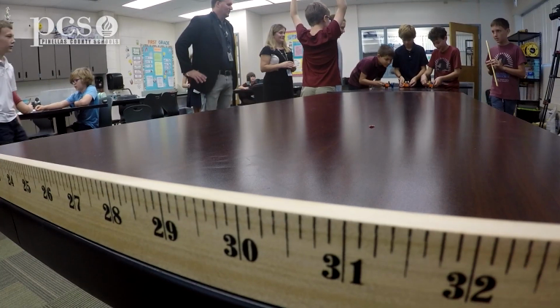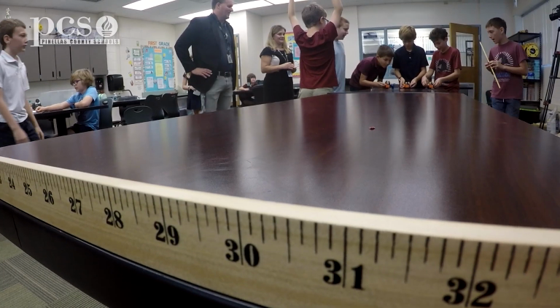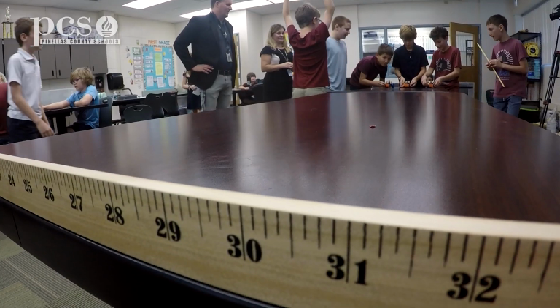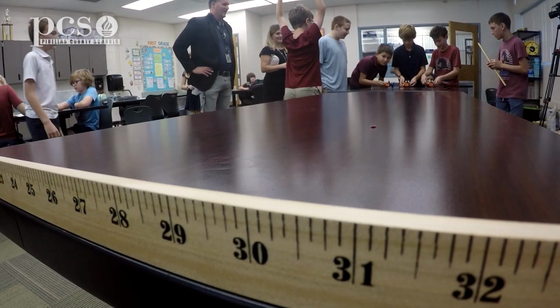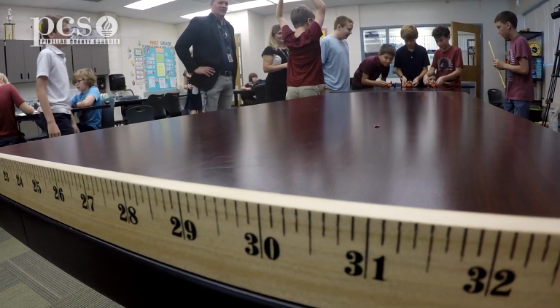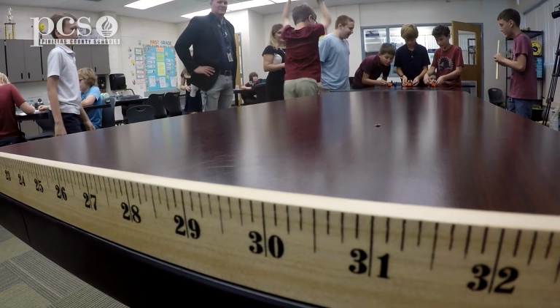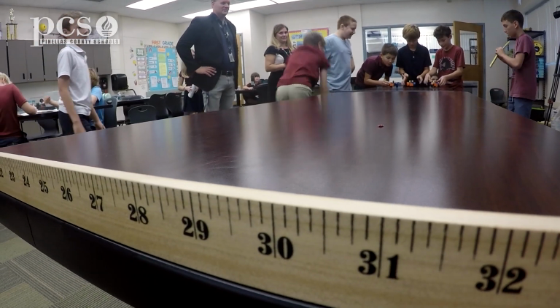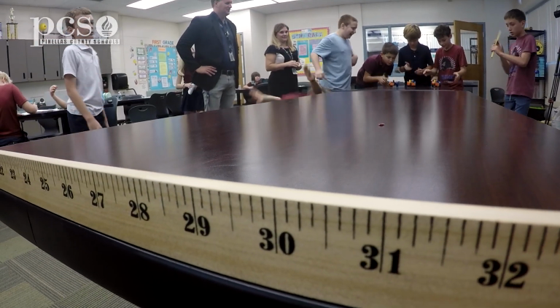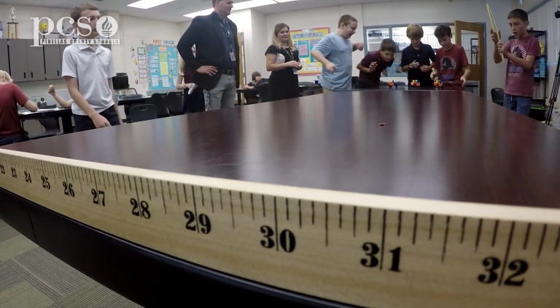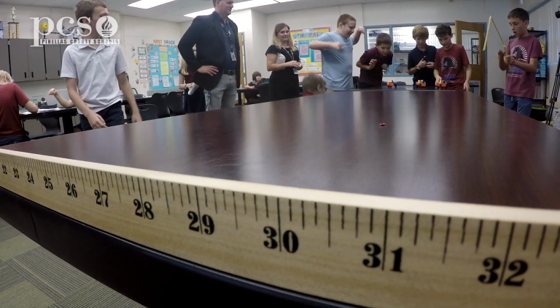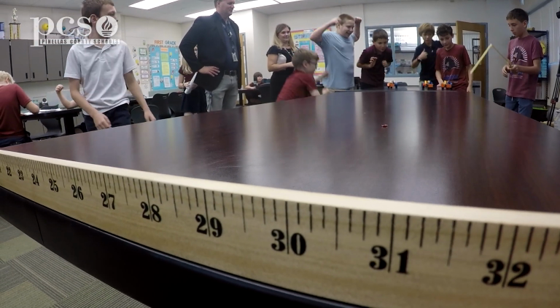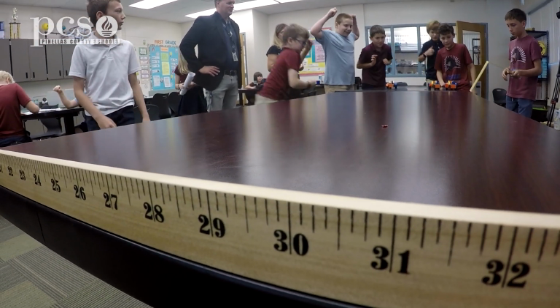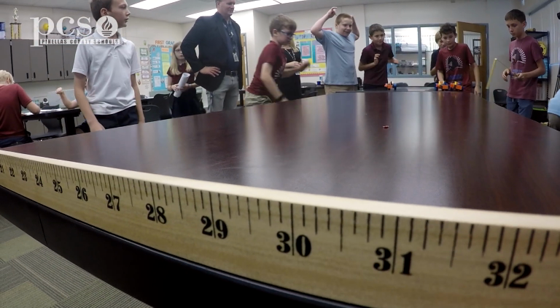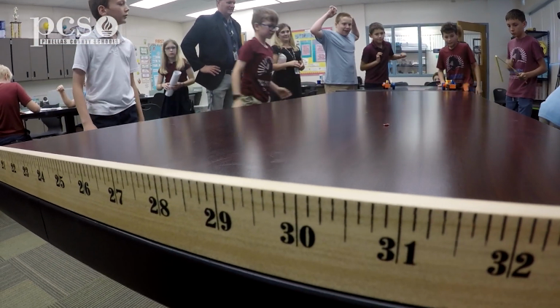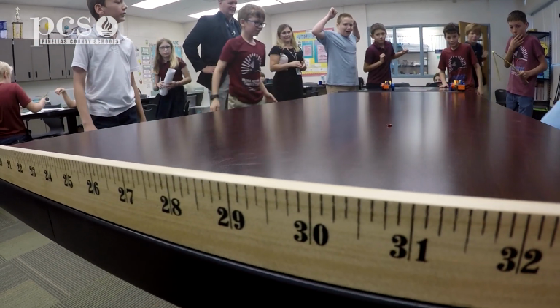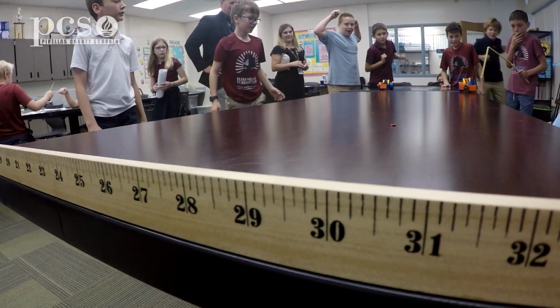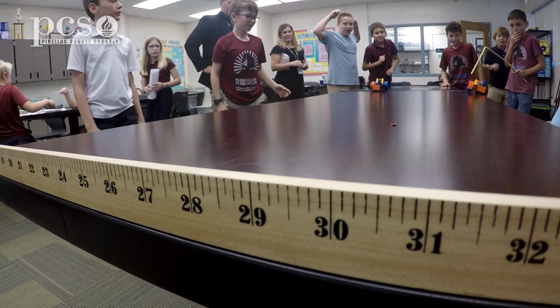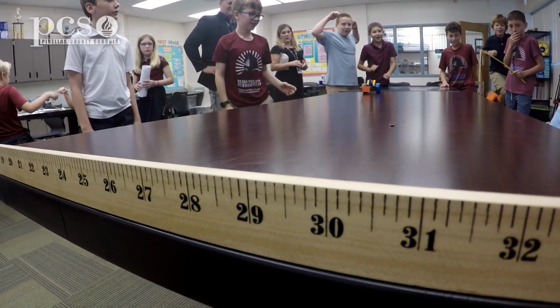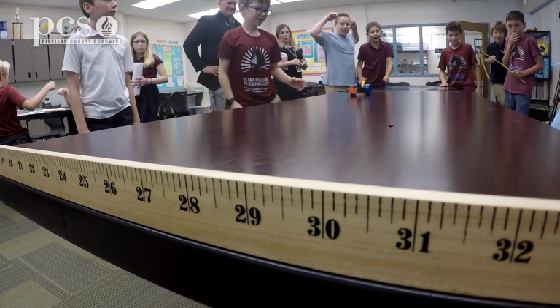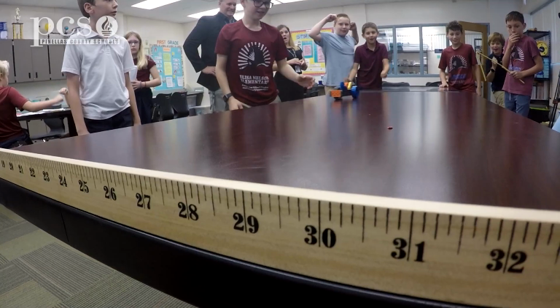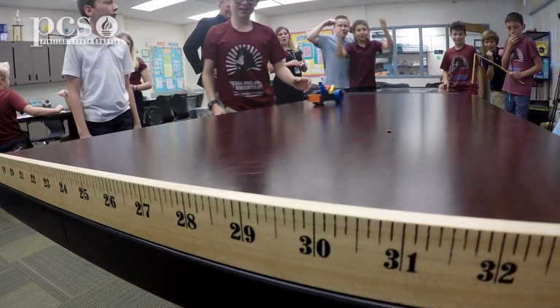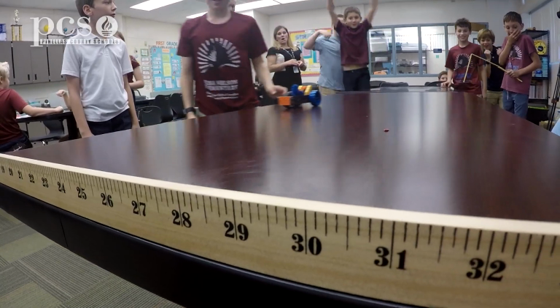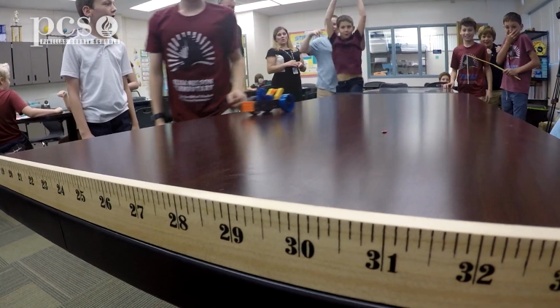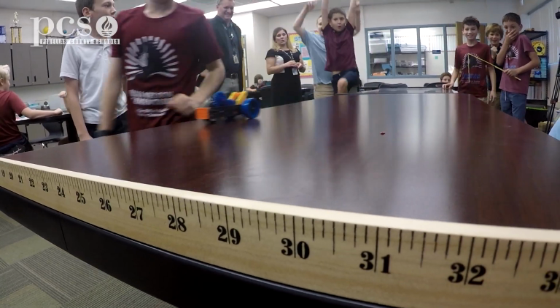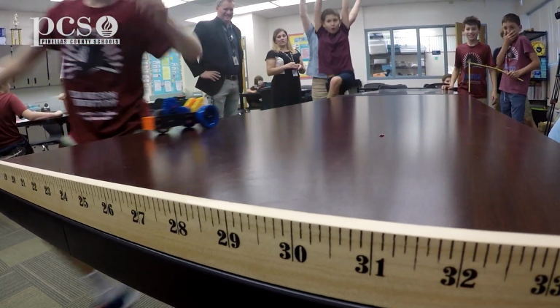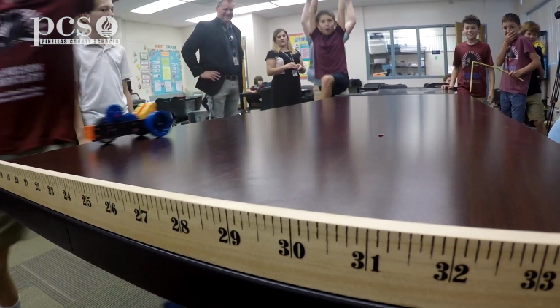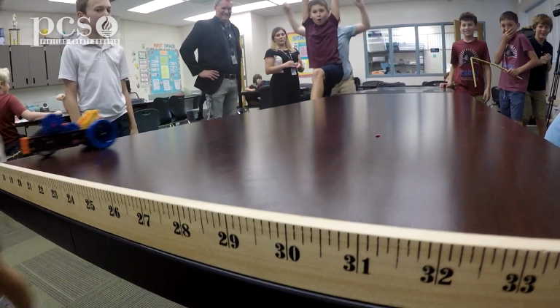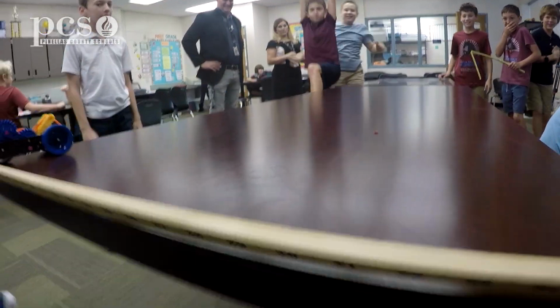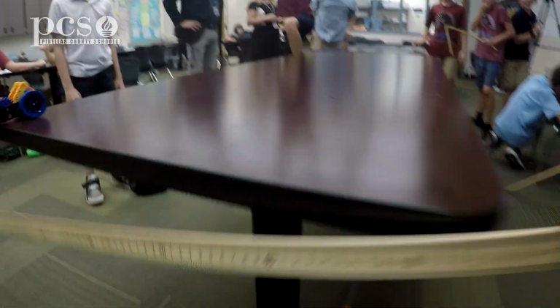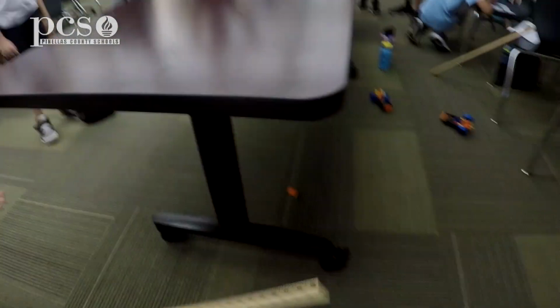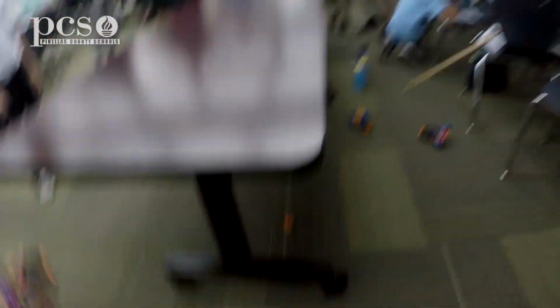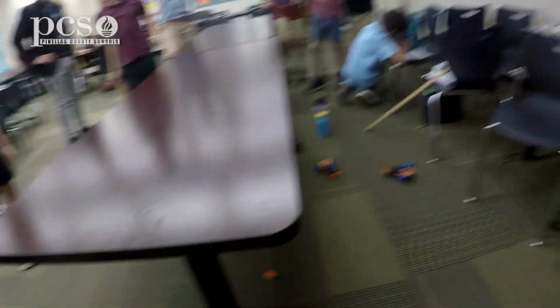It teaches me that science experiments are fun, you know?